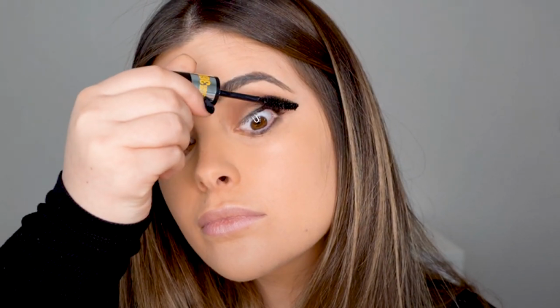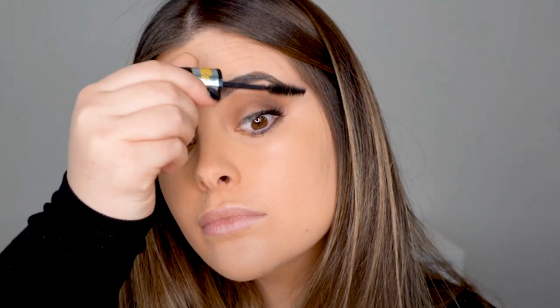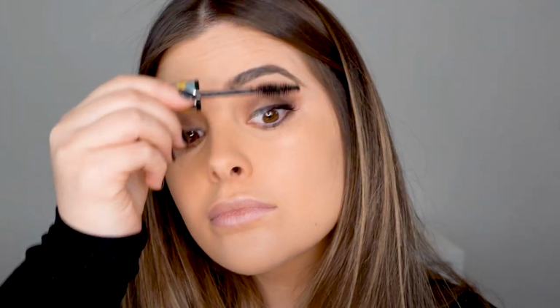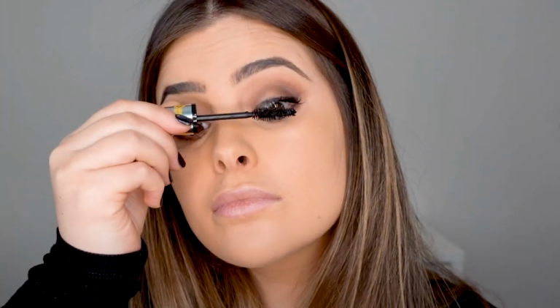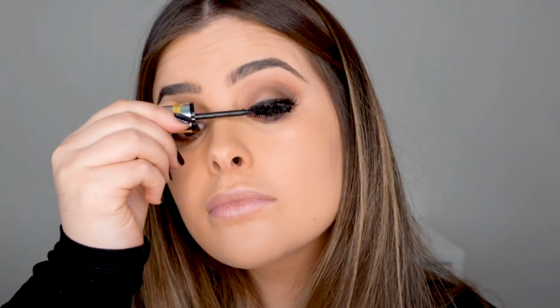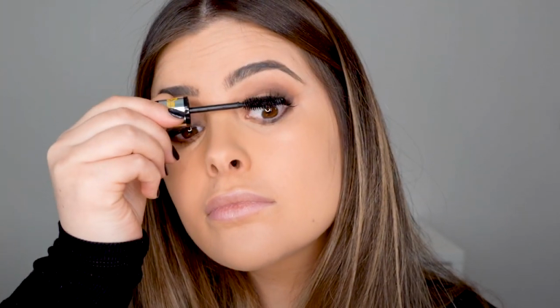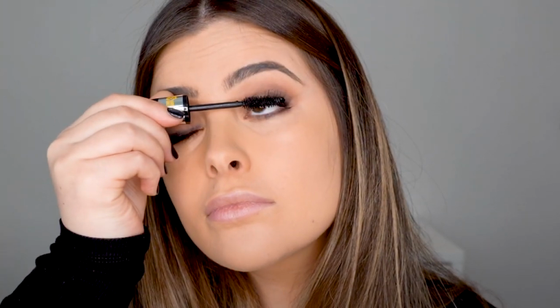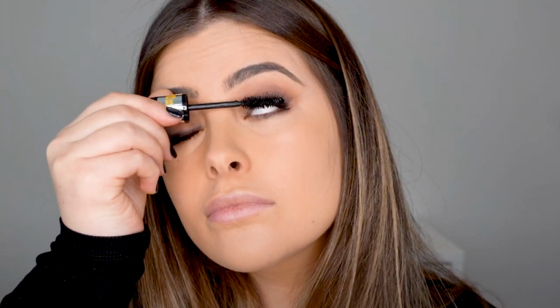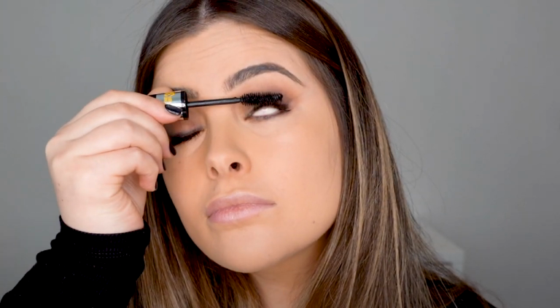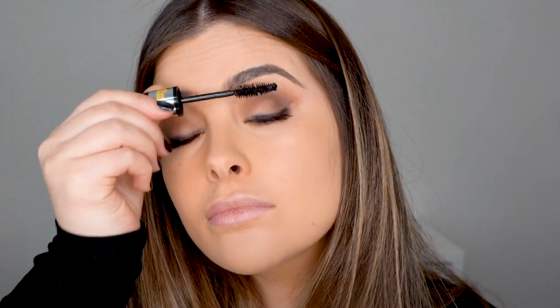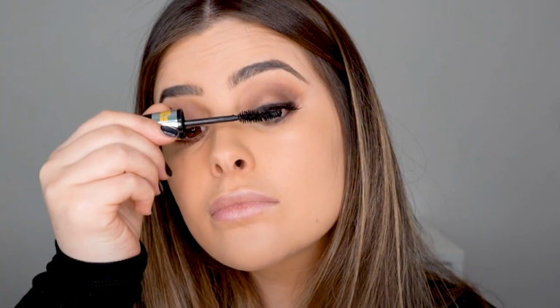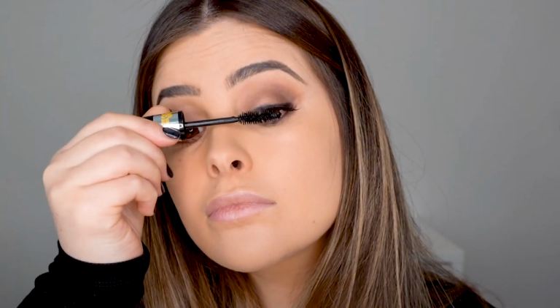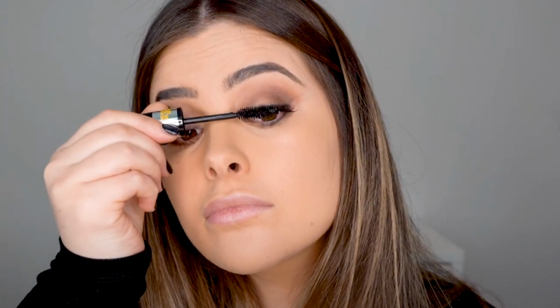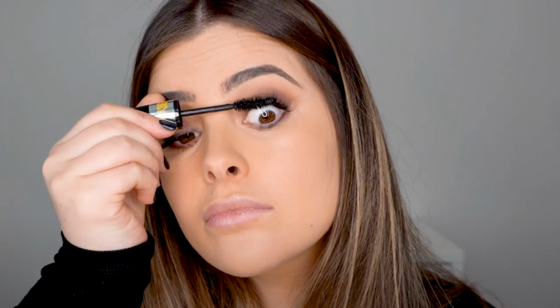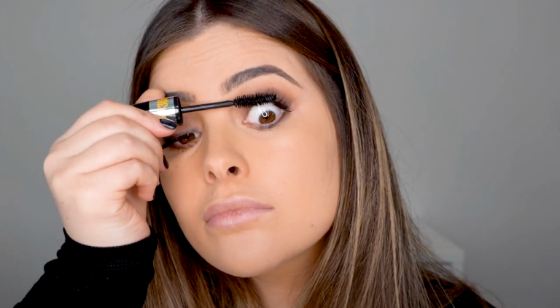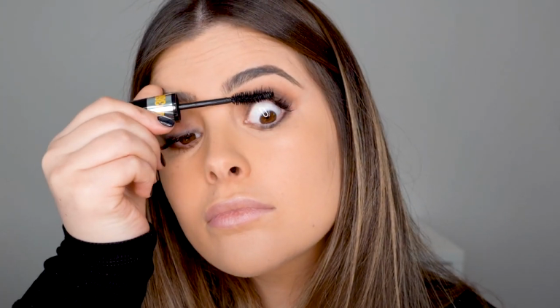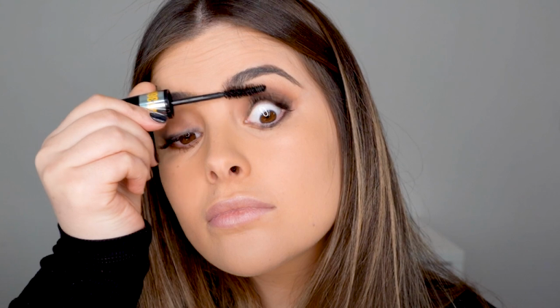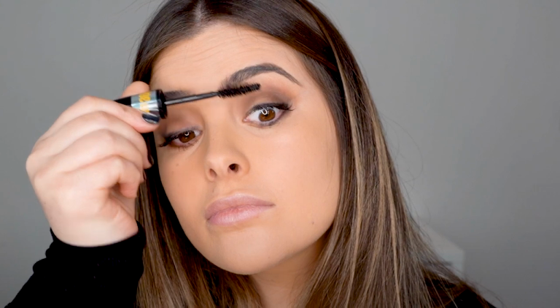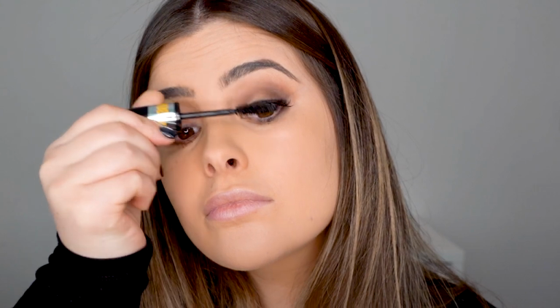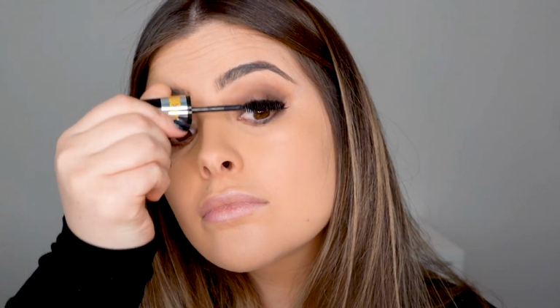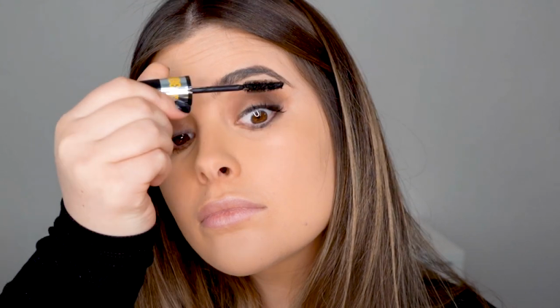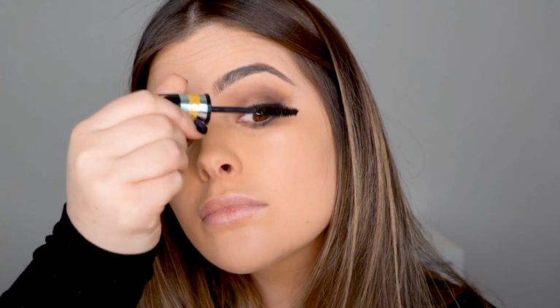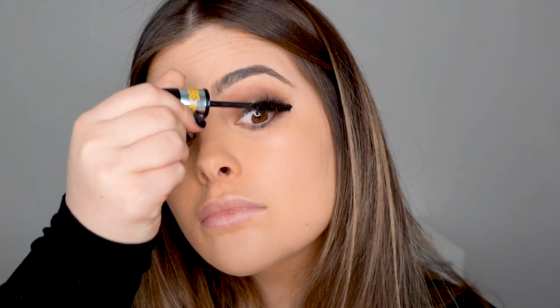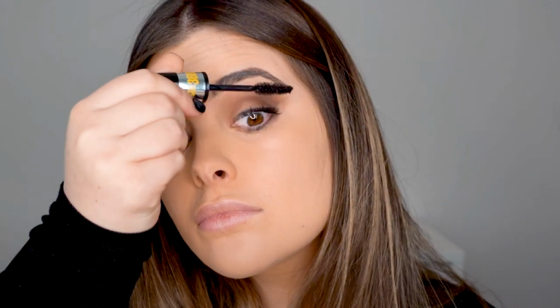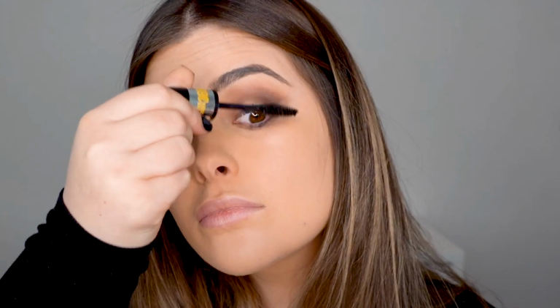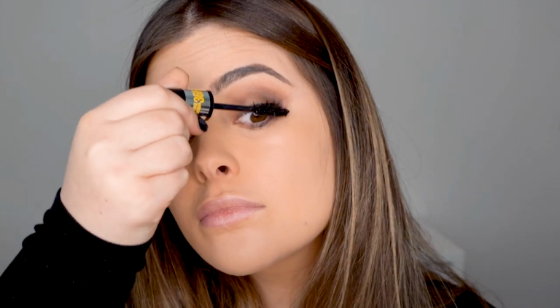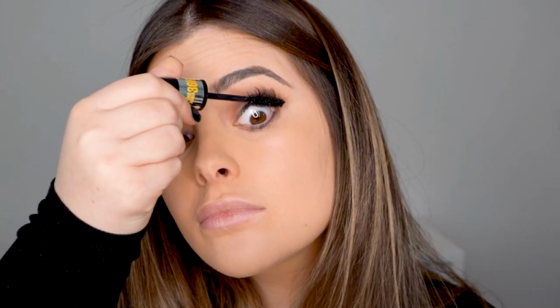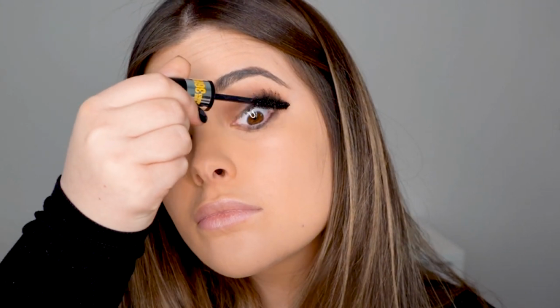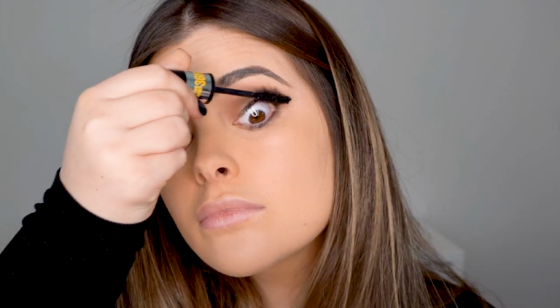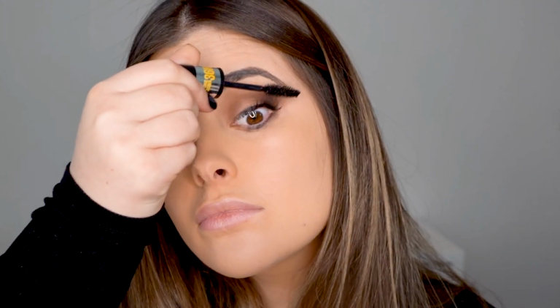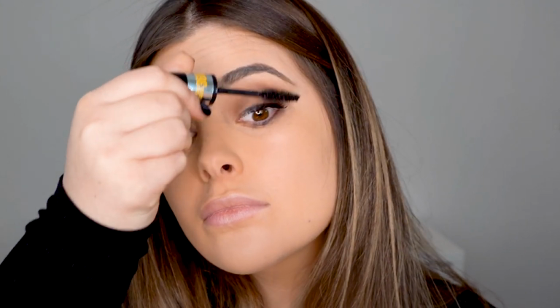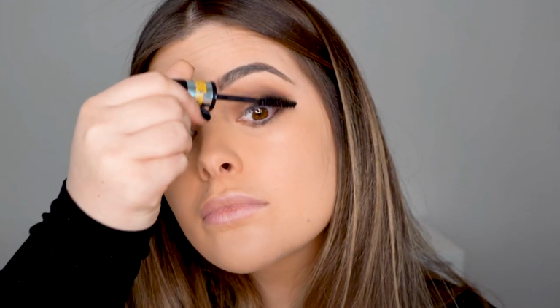The fact that this mascara is both smudge proof and waterproof is definitely one of my favorite things about it.